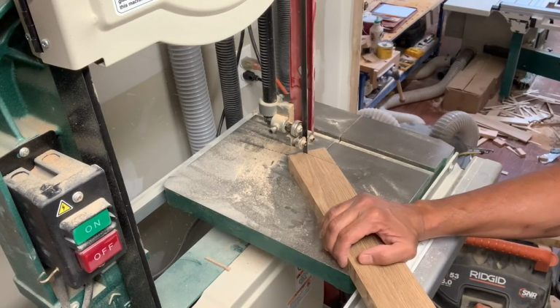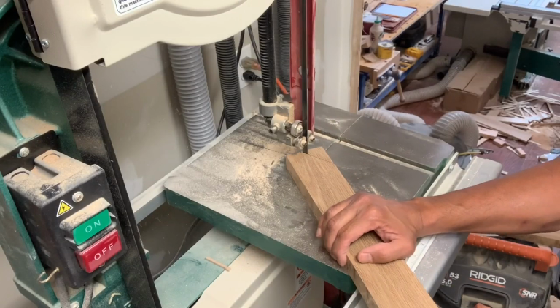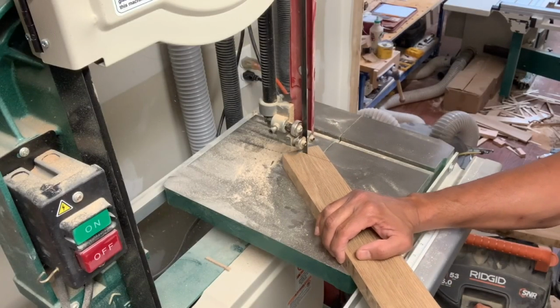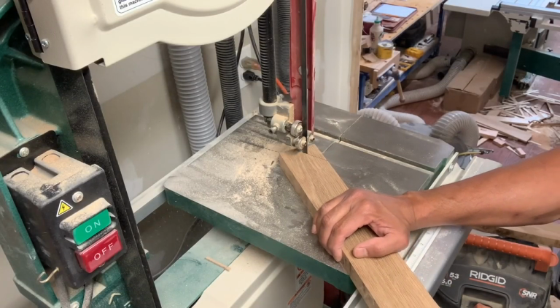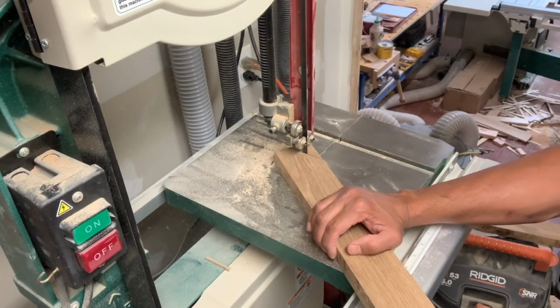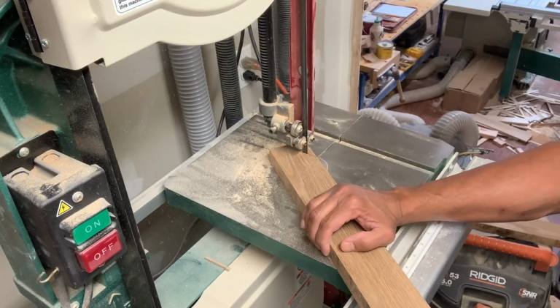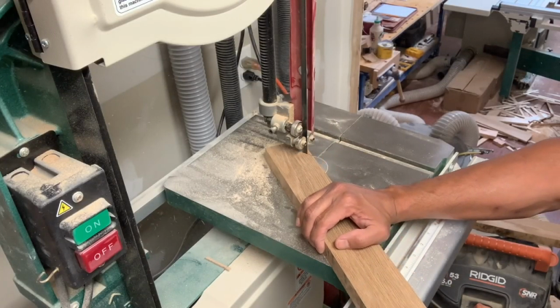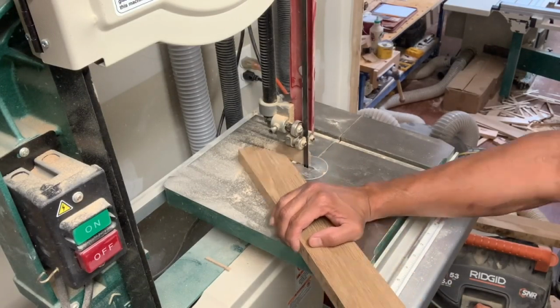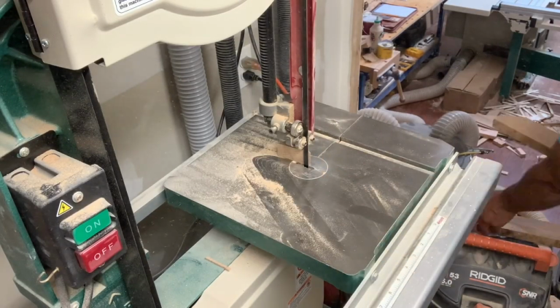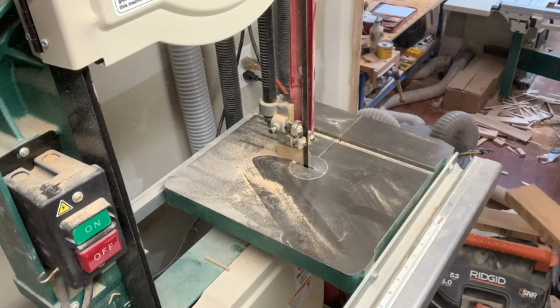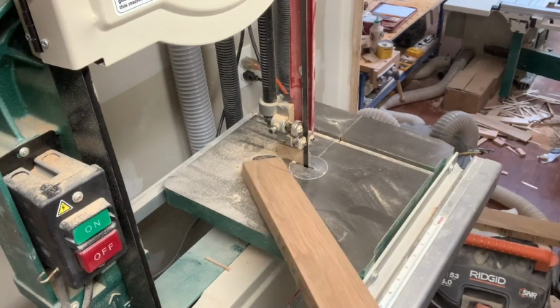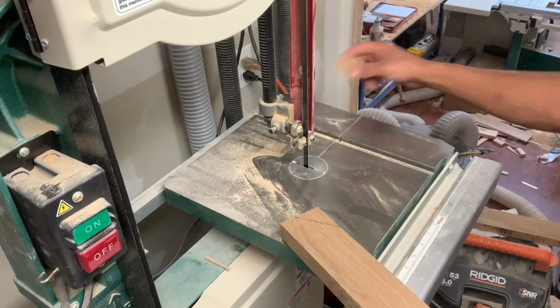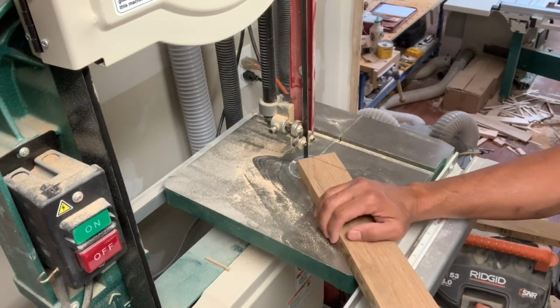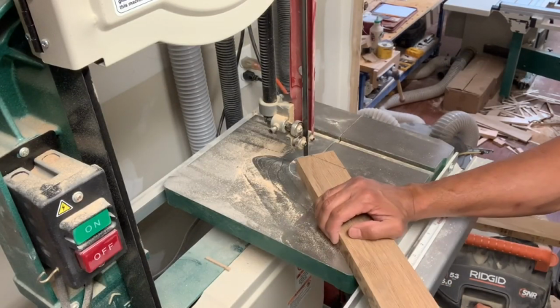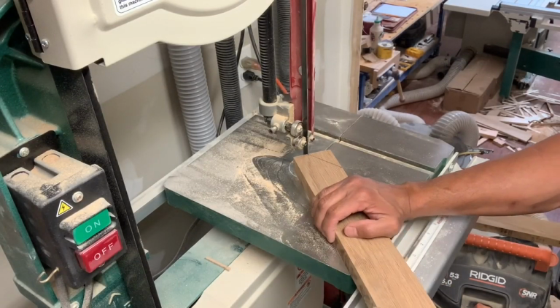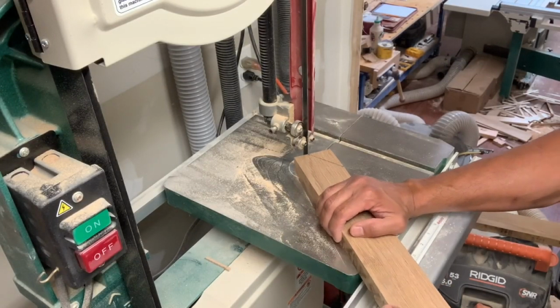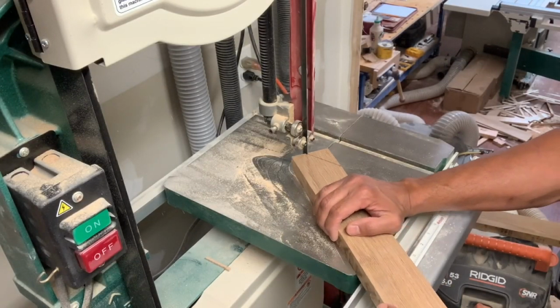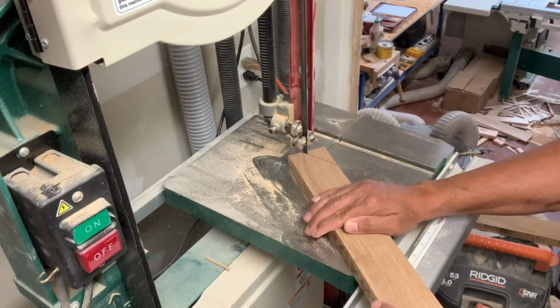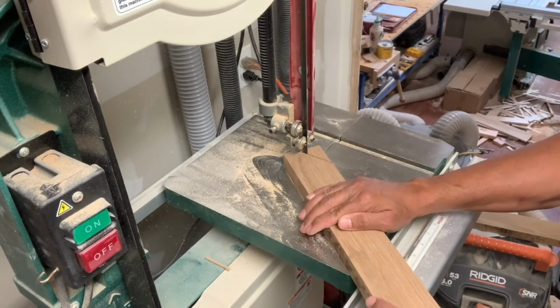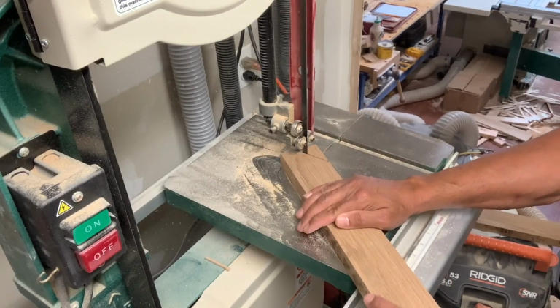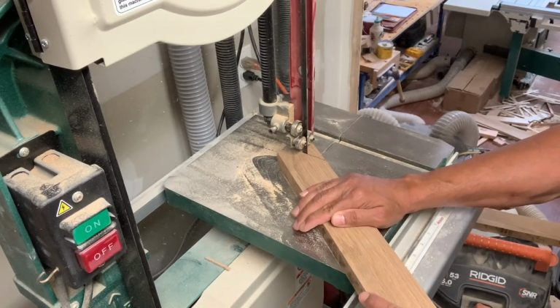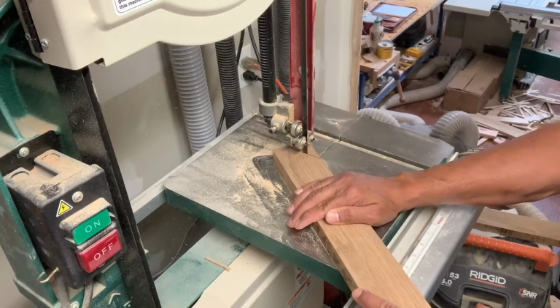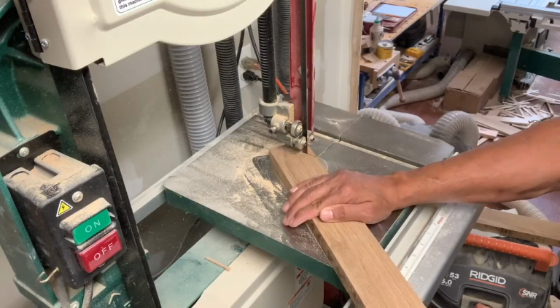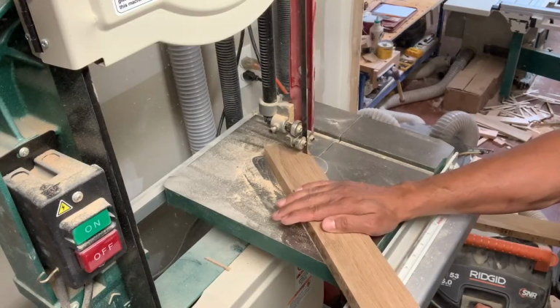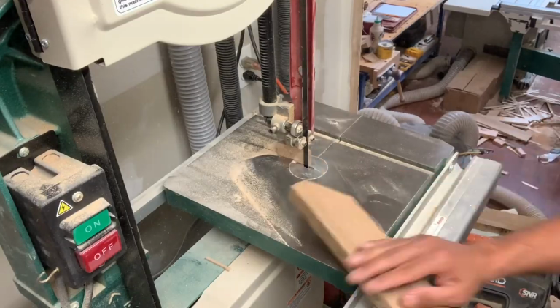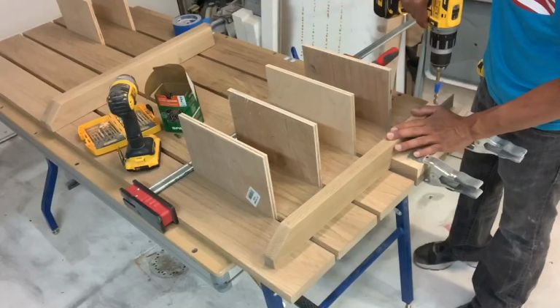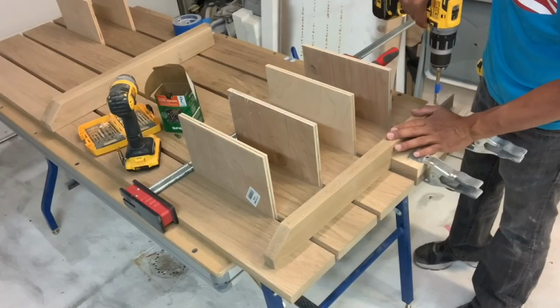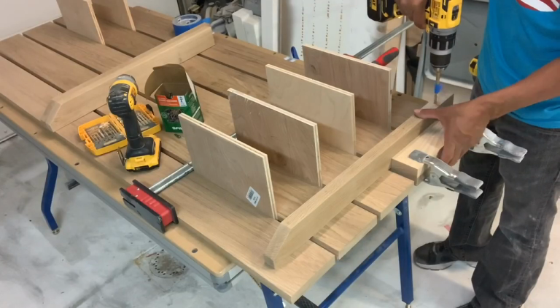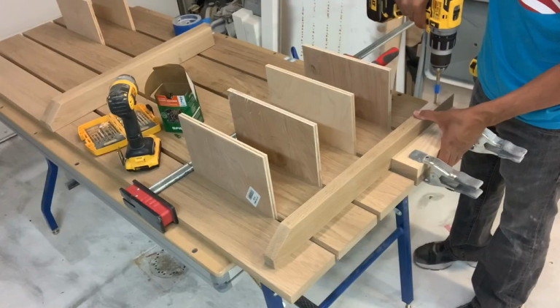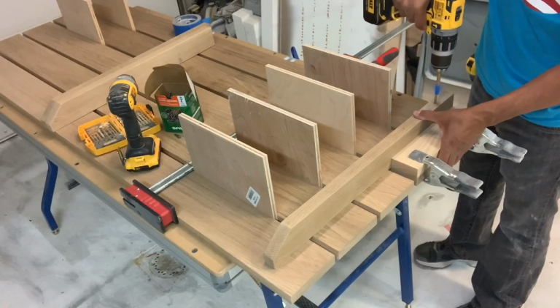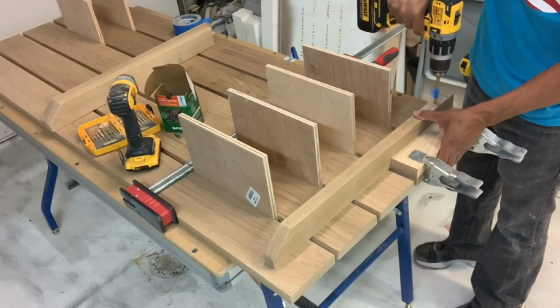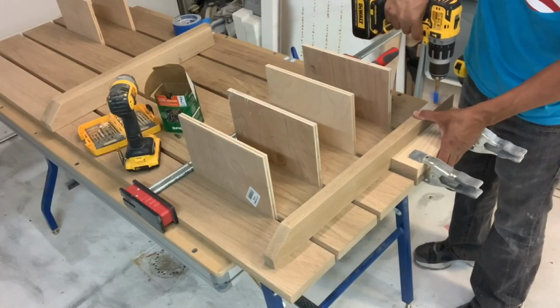I'm cutting a notch in all the under supports for the top, bottom, and the upper shelf — that's just going to be like the end of a trestle.